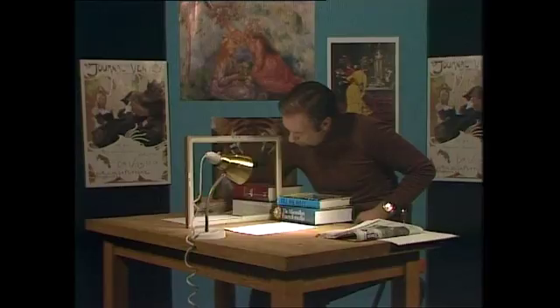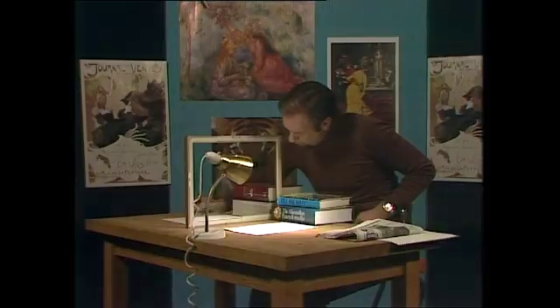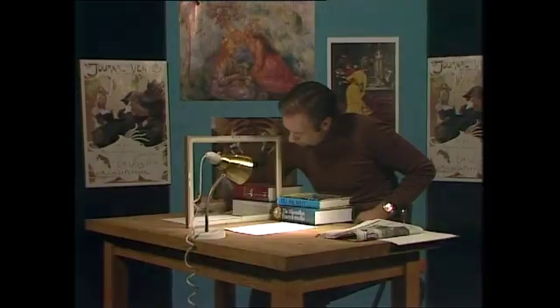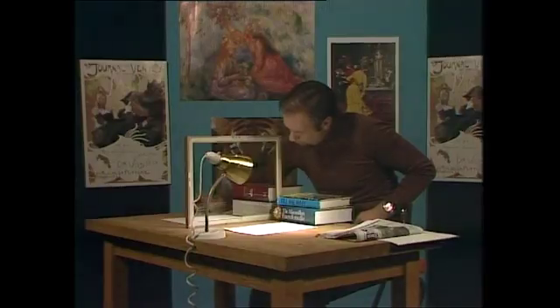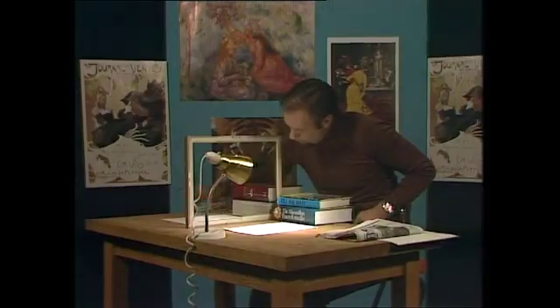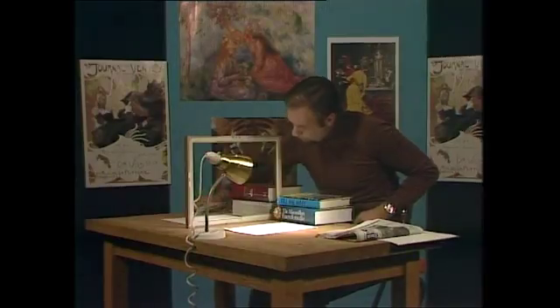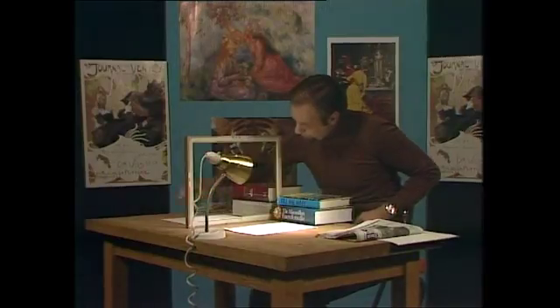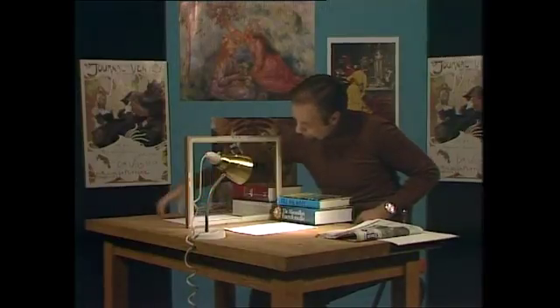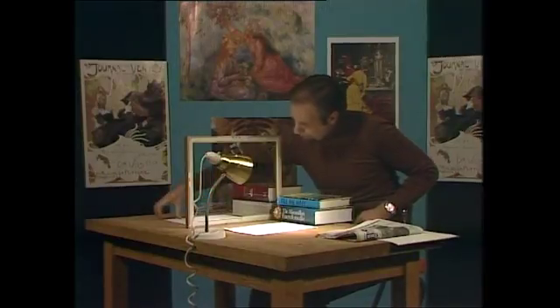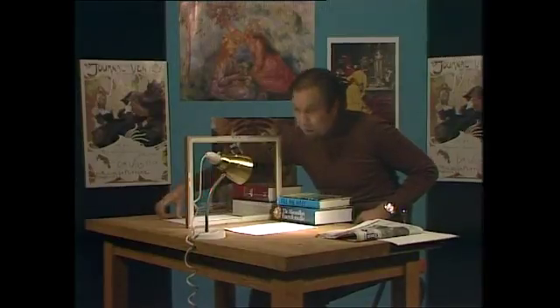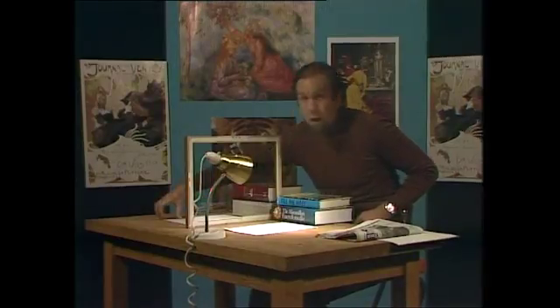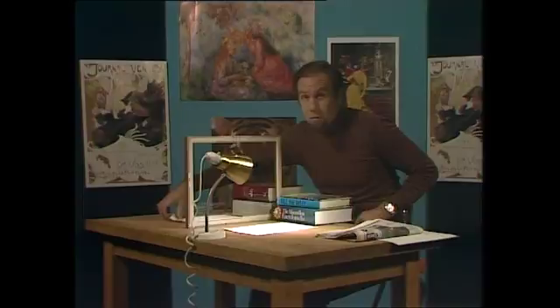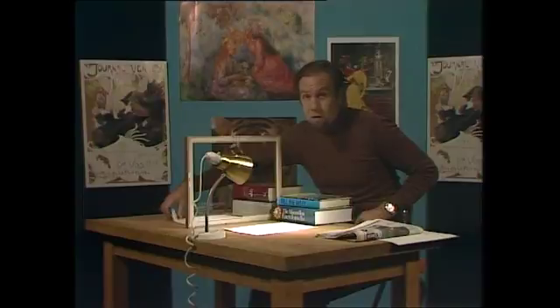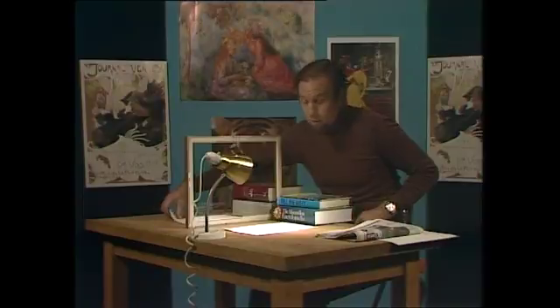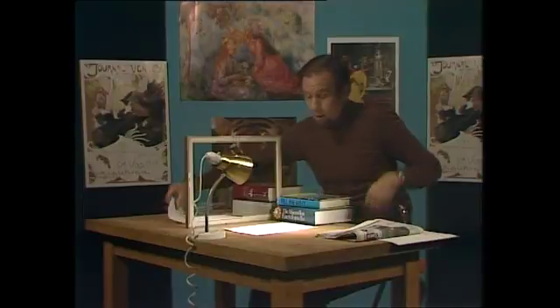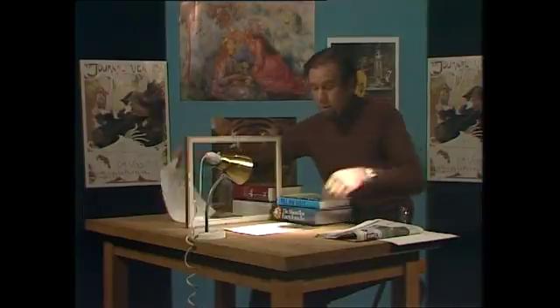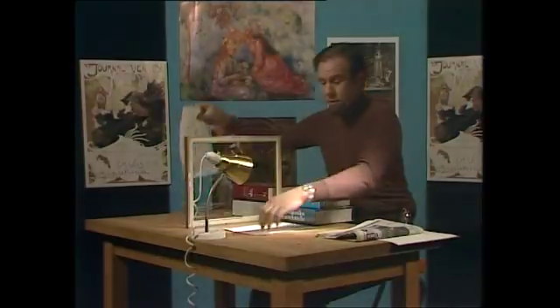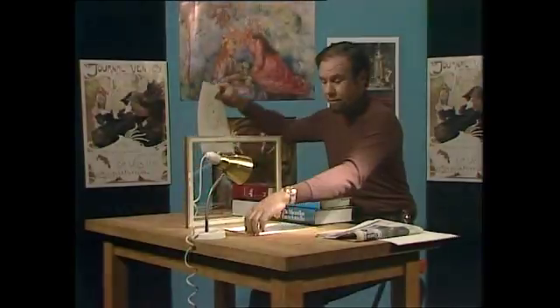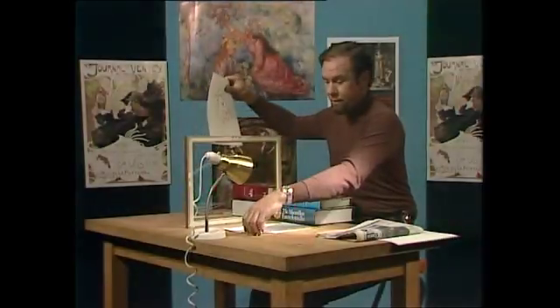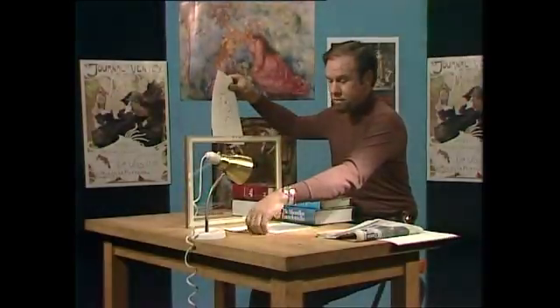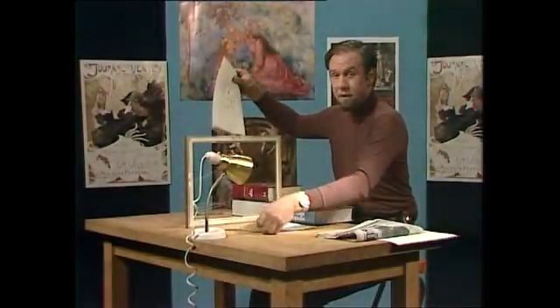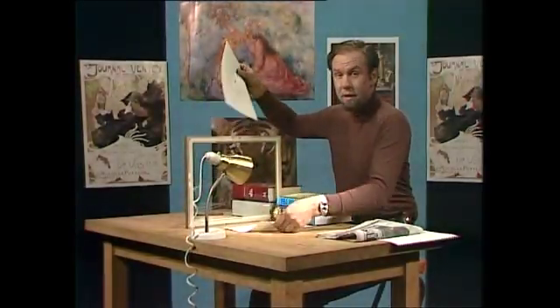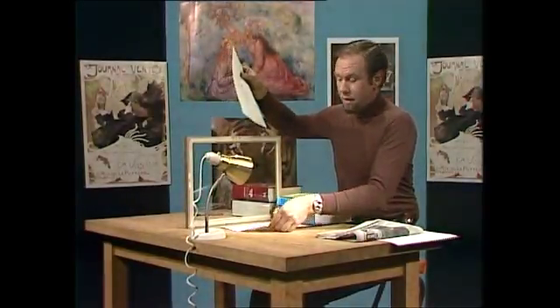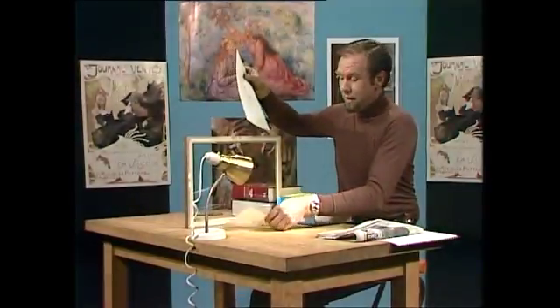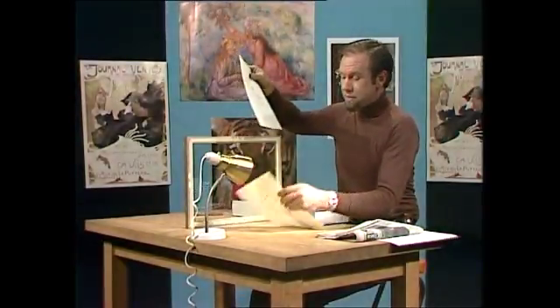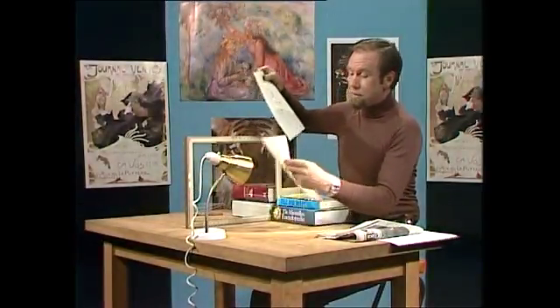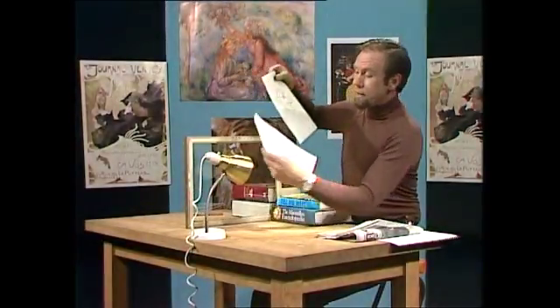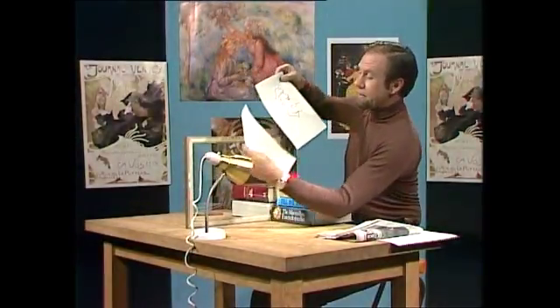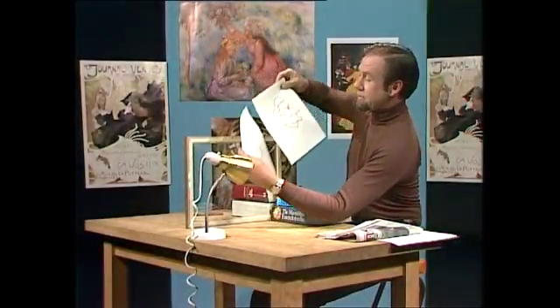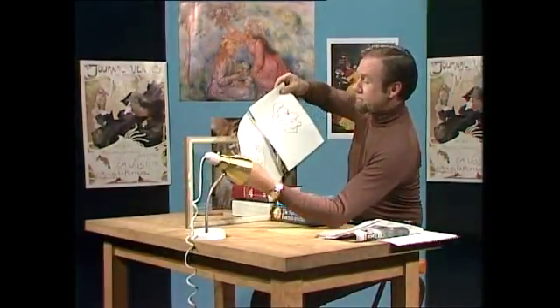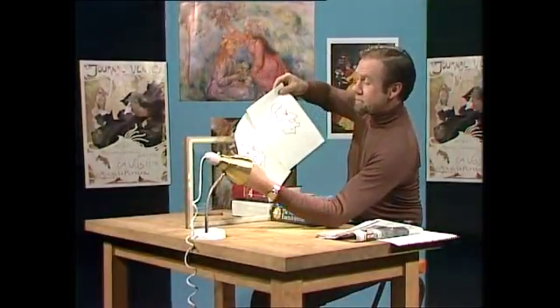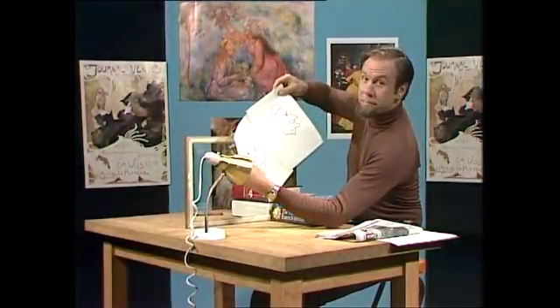And there we've got it. Of course it's a mirror image, but you'll see it's not a bad likeness all the same.